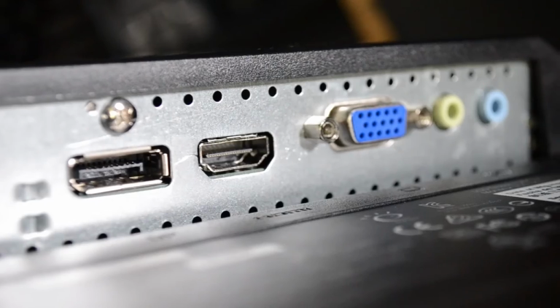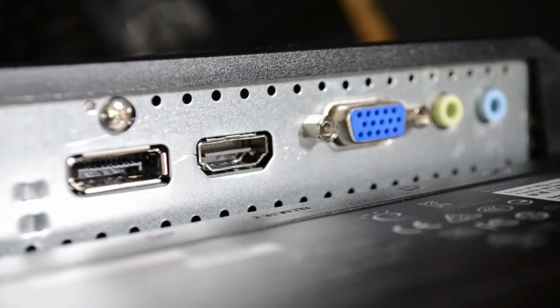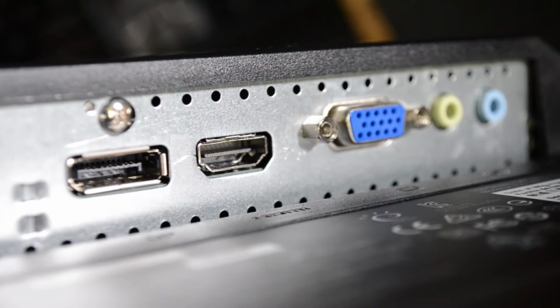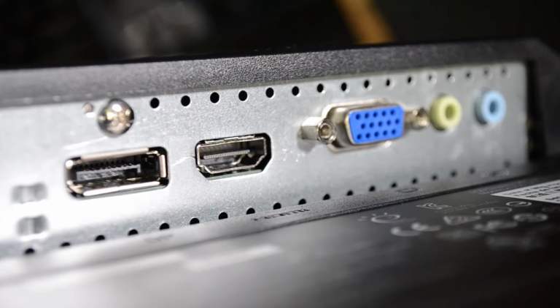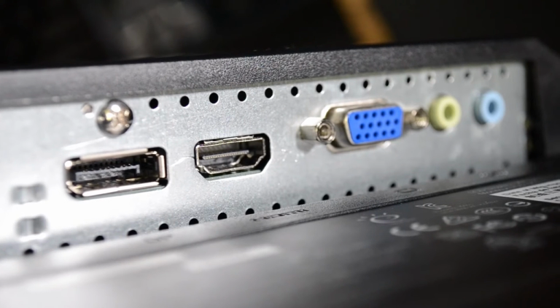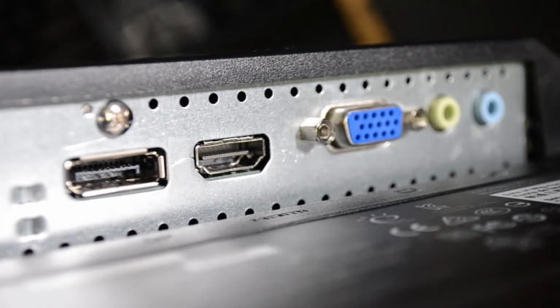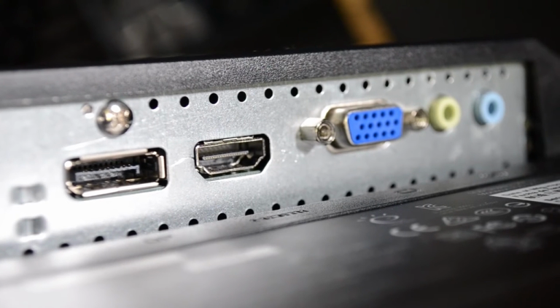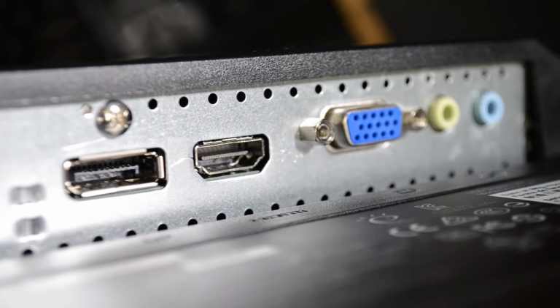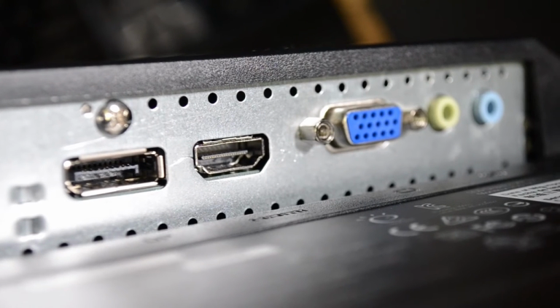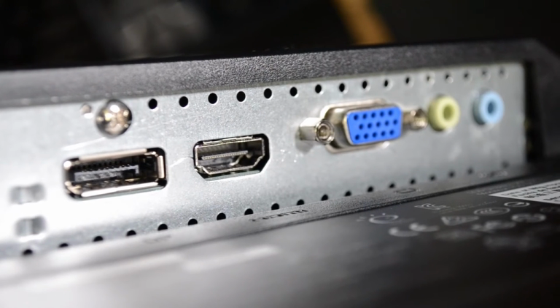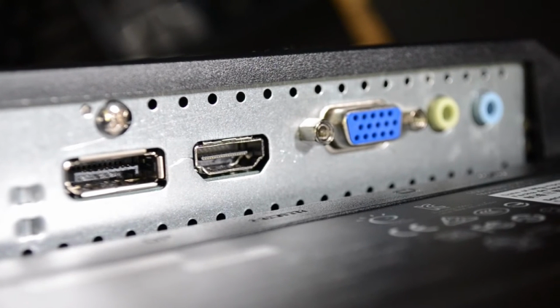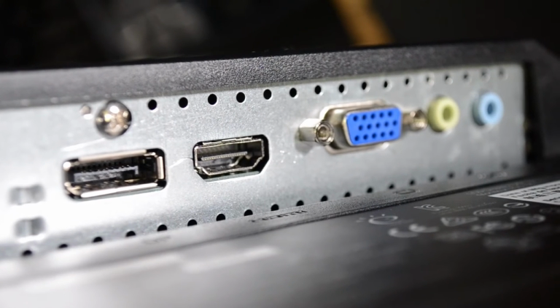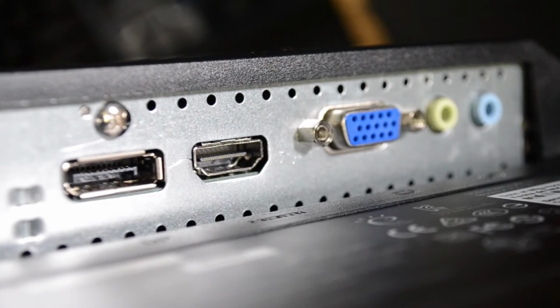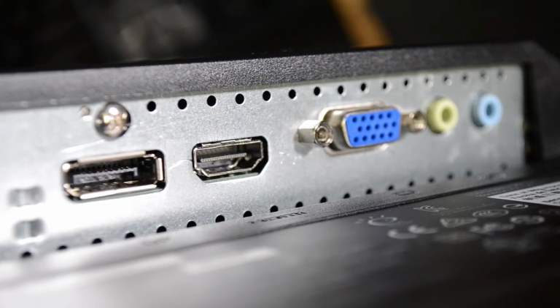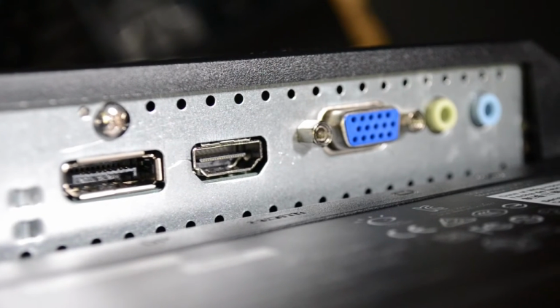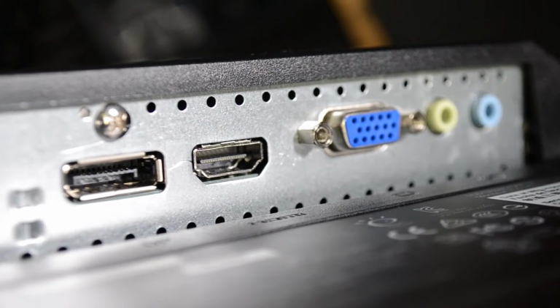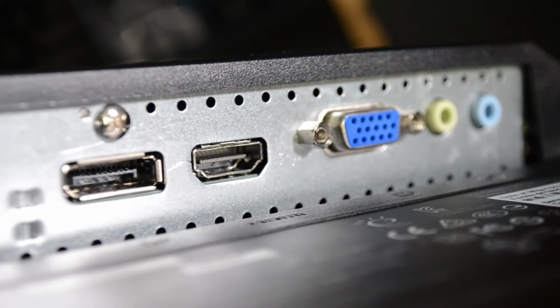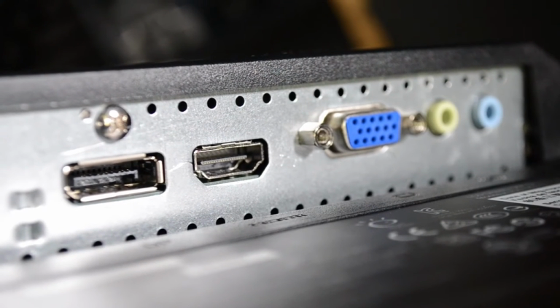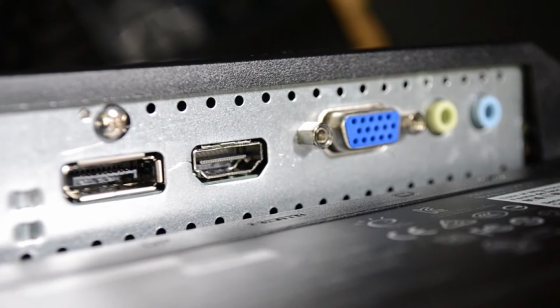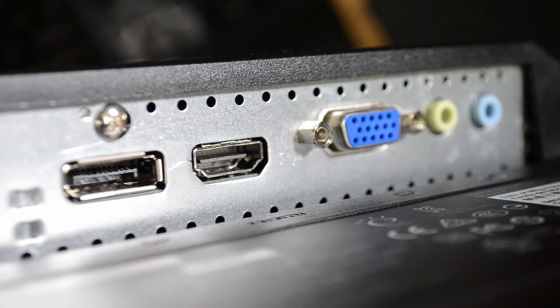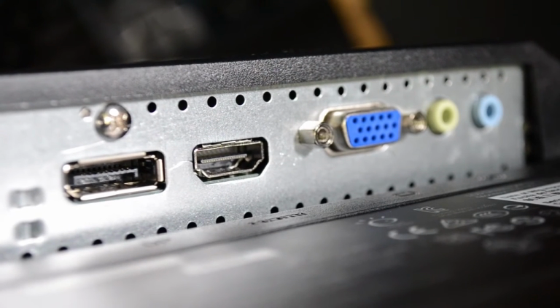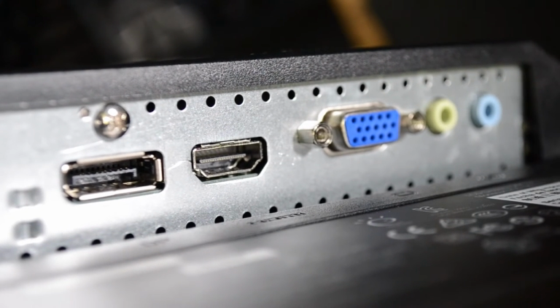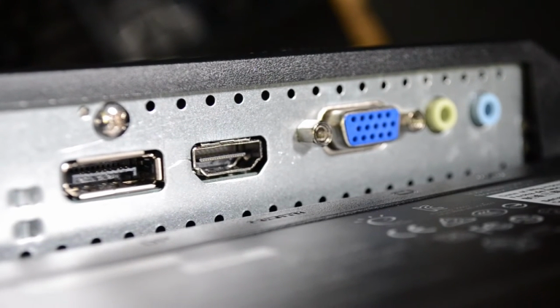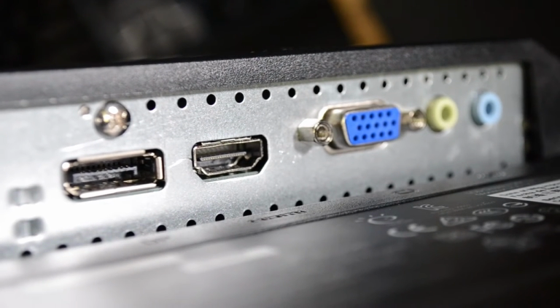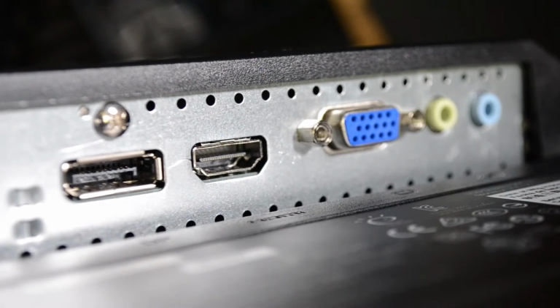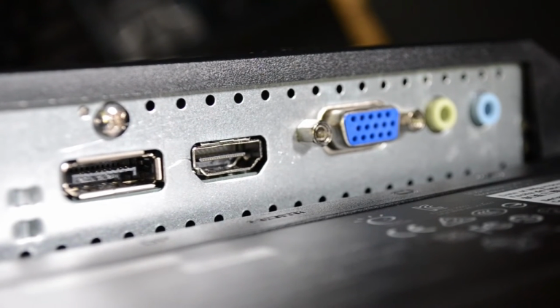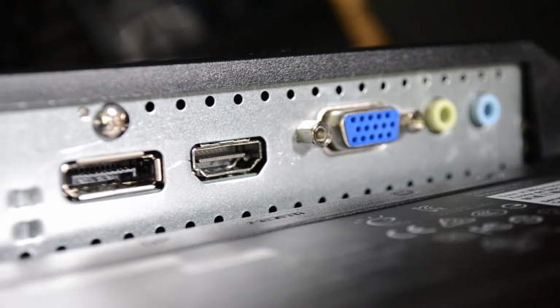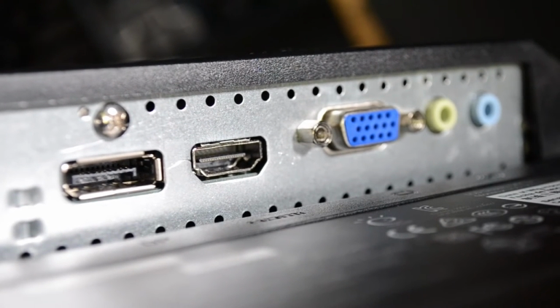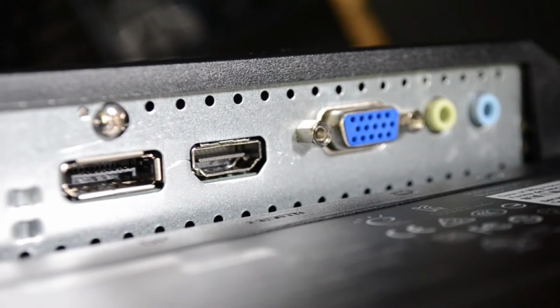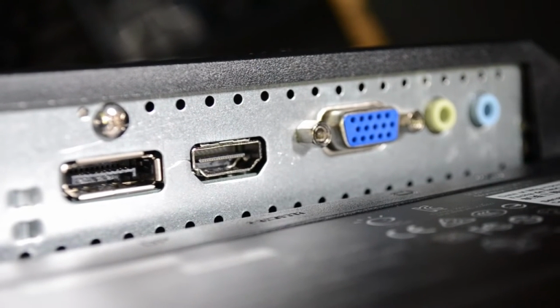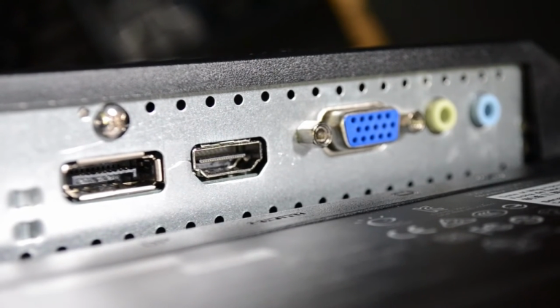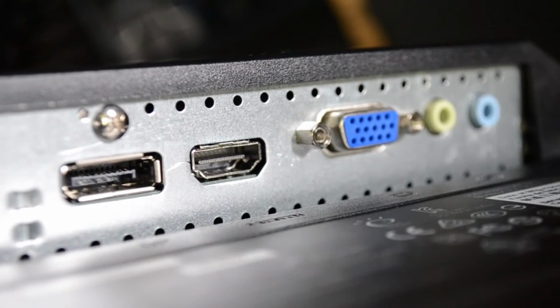DisplayPort, HDMI, VGA, headphone, and microphone jacks all in the back.